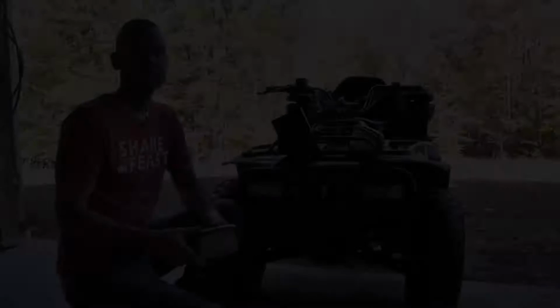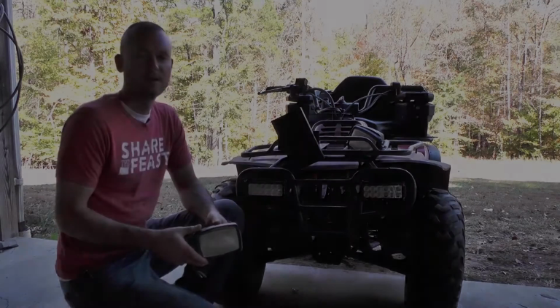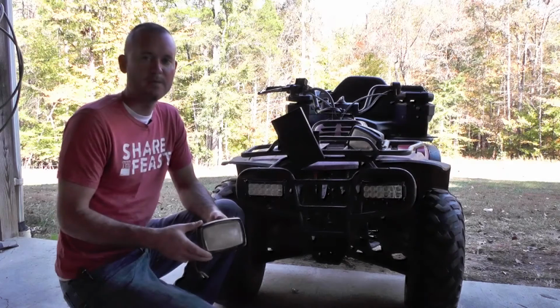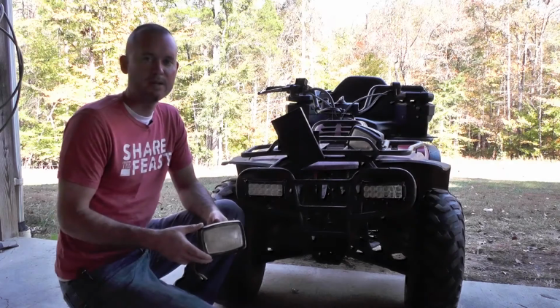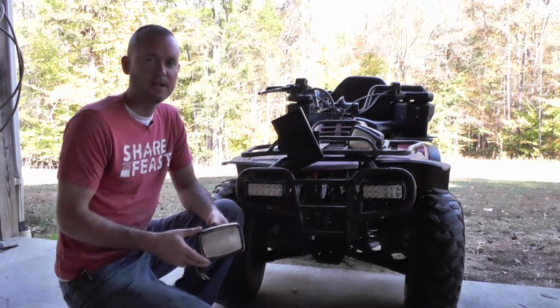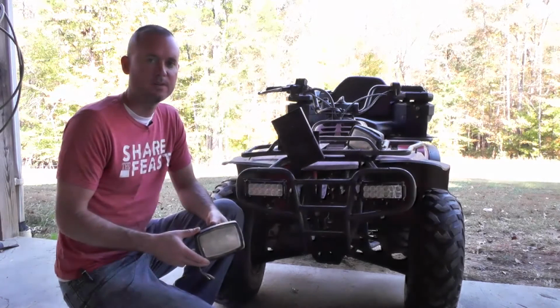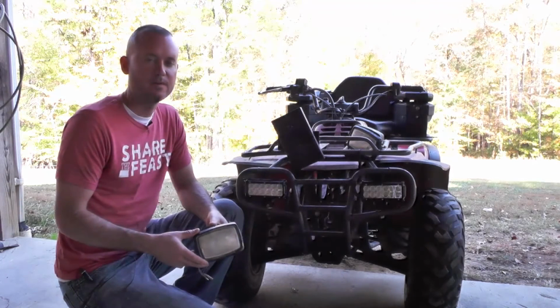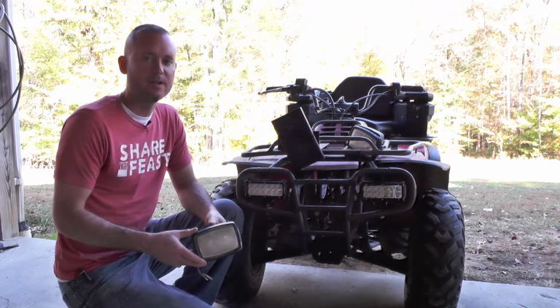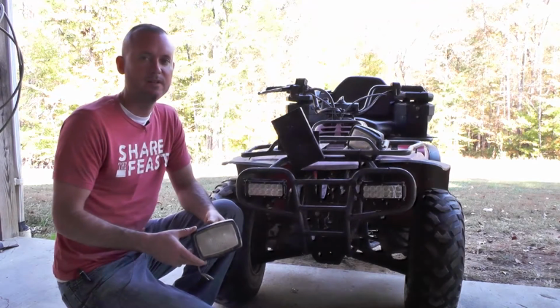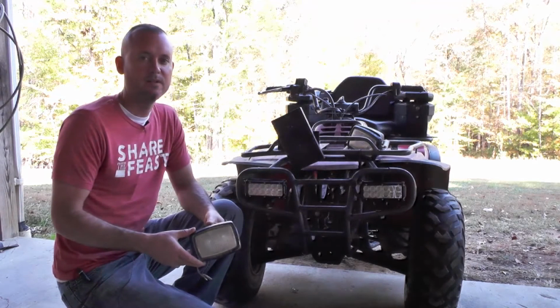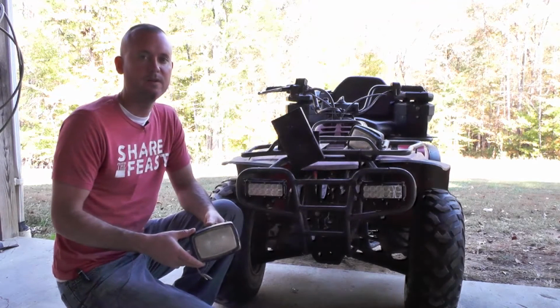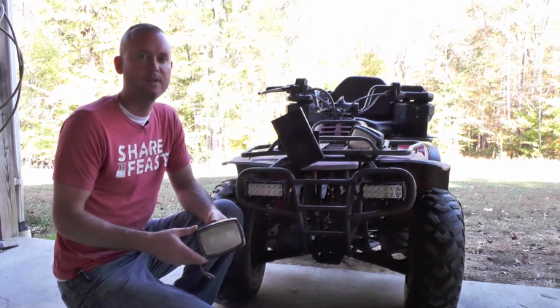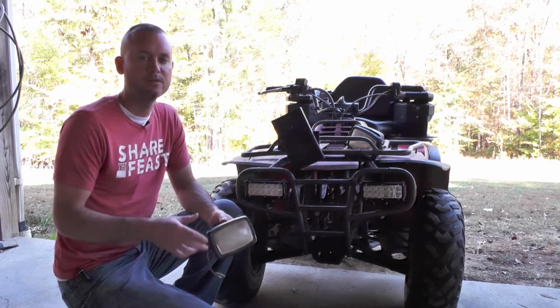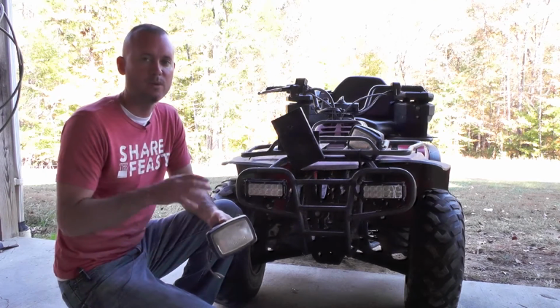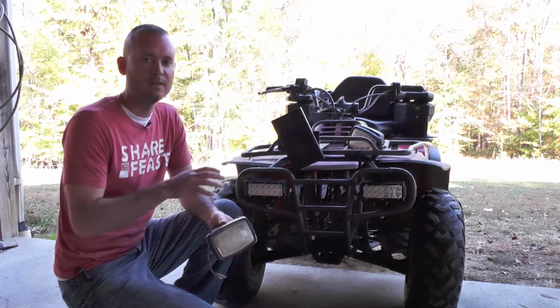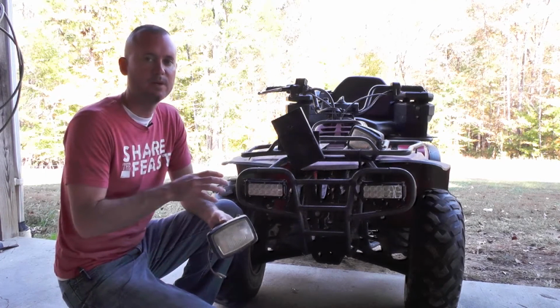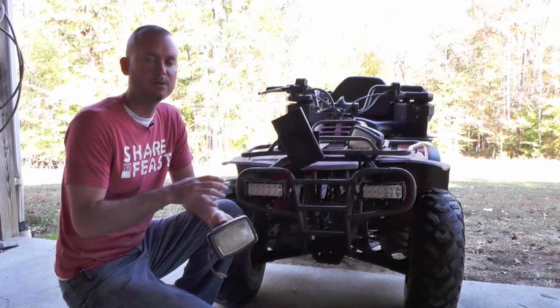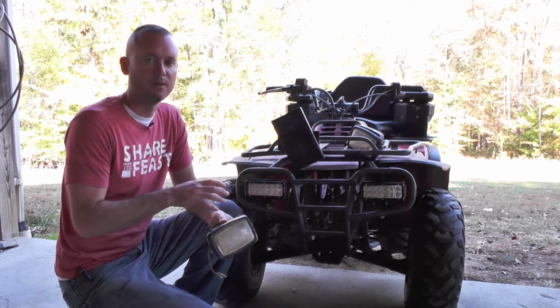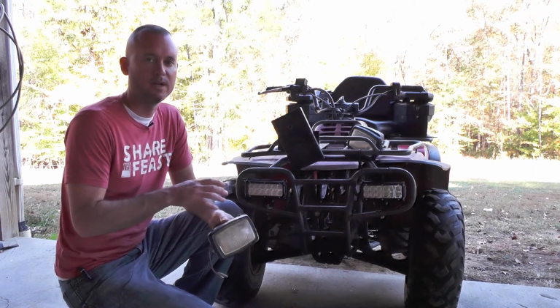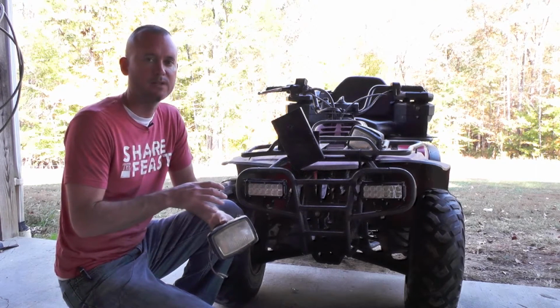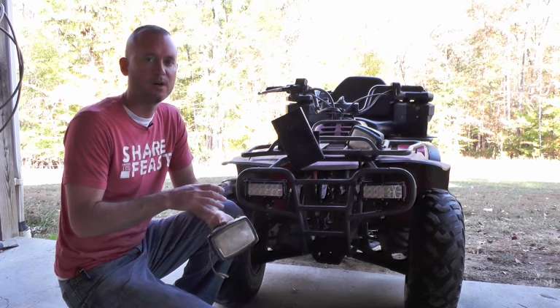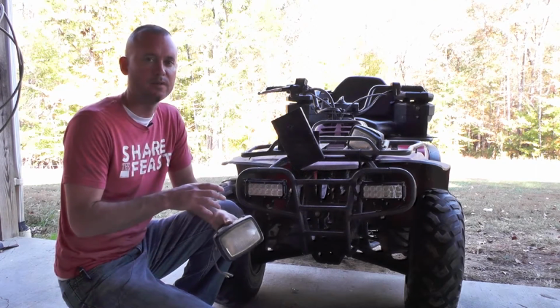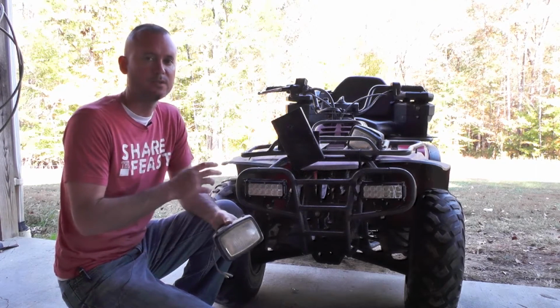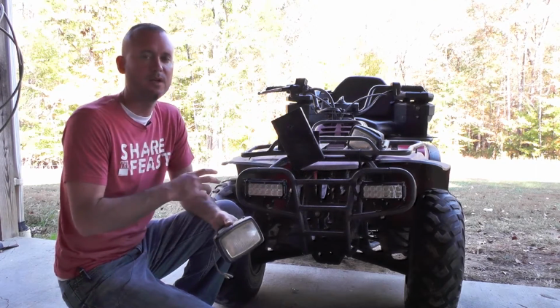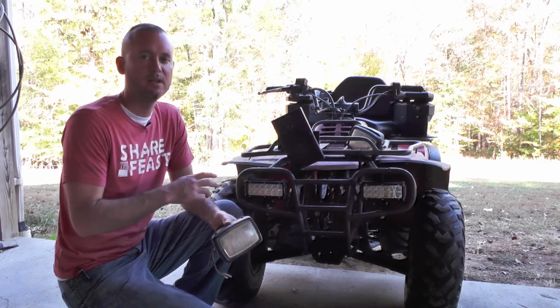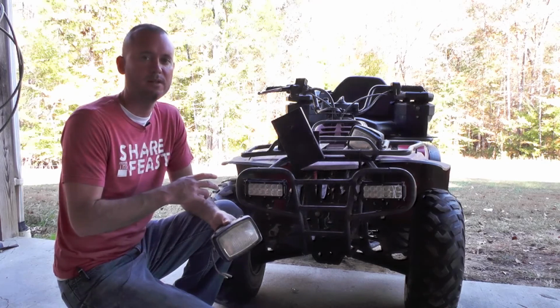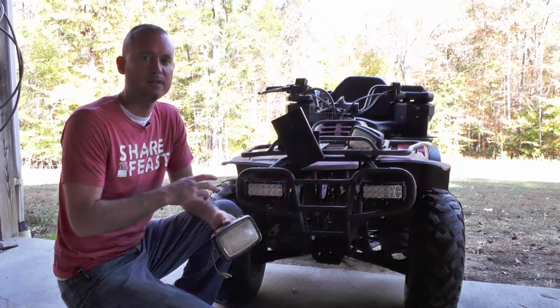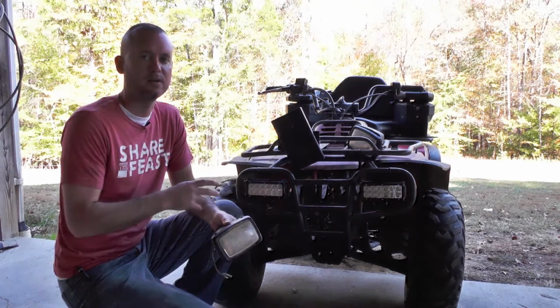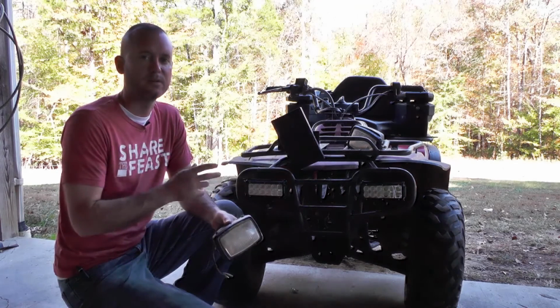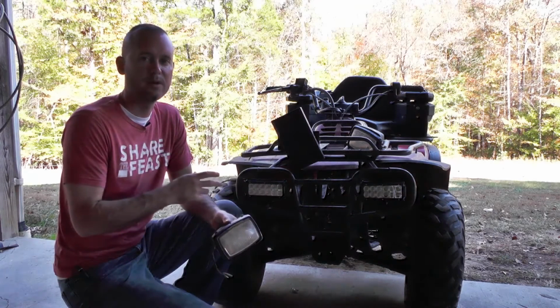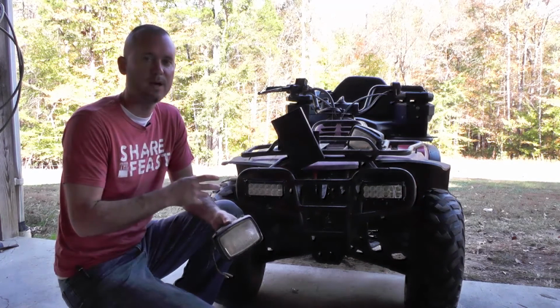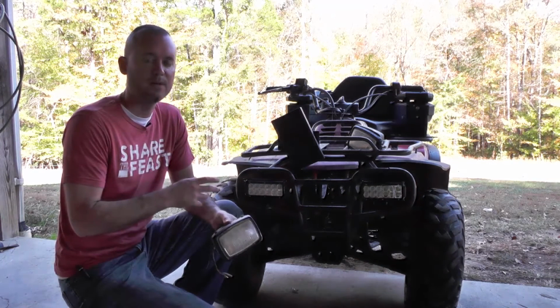Hey everybody, this is Jason with Everything ATV Reviews. We're right in the middle of our install on these Cree LED lights on a 300 Bayou.